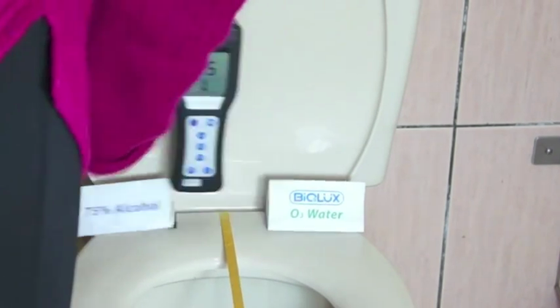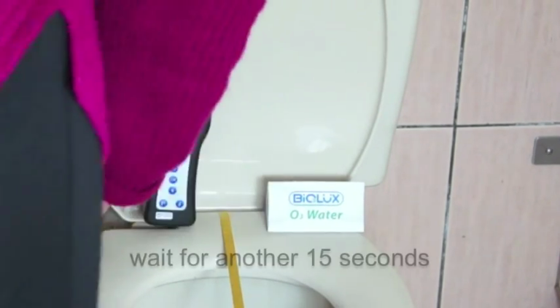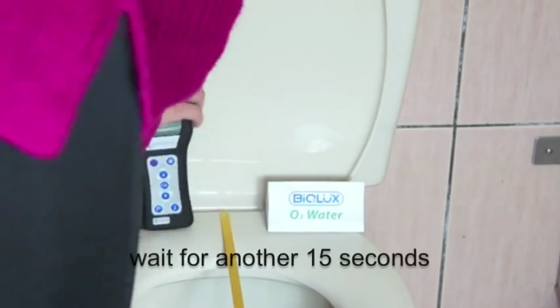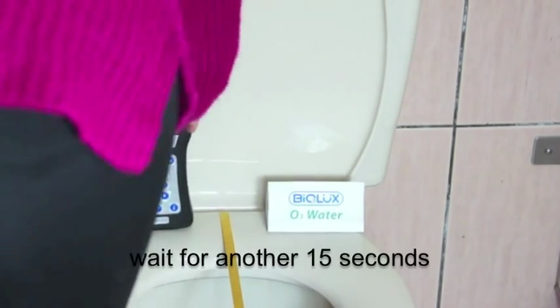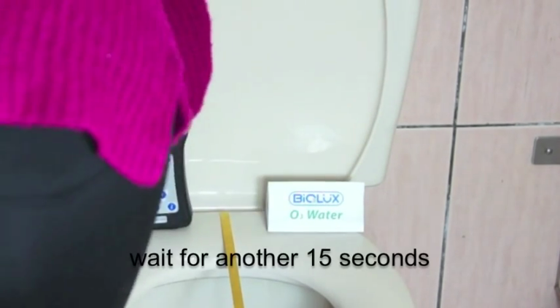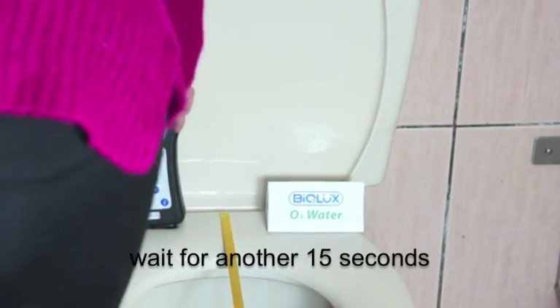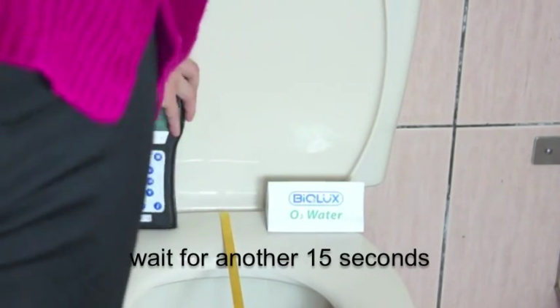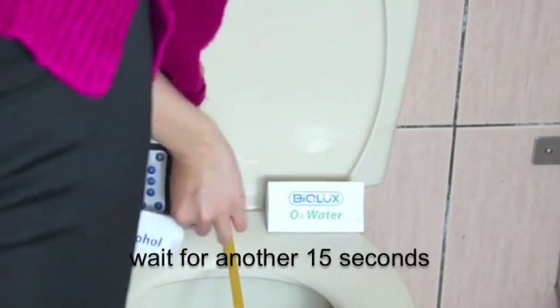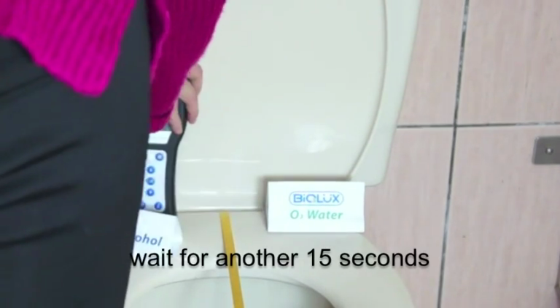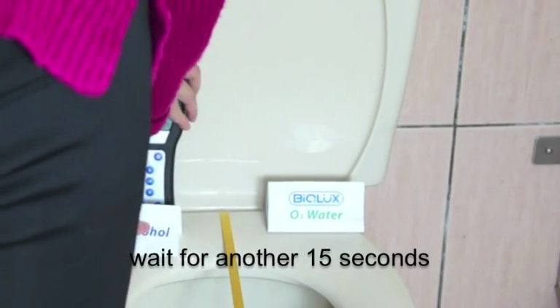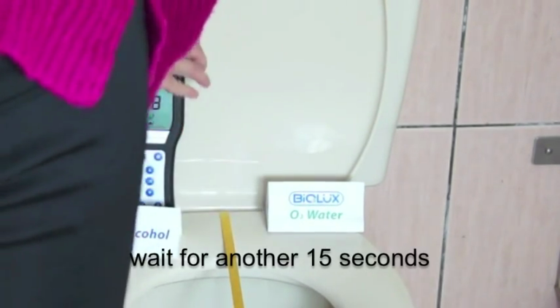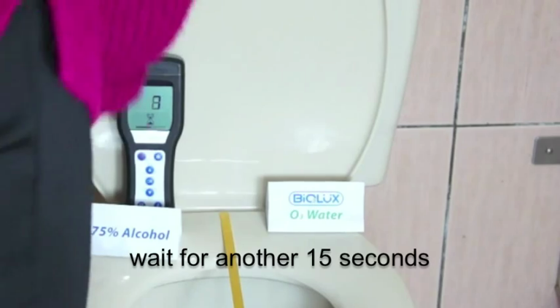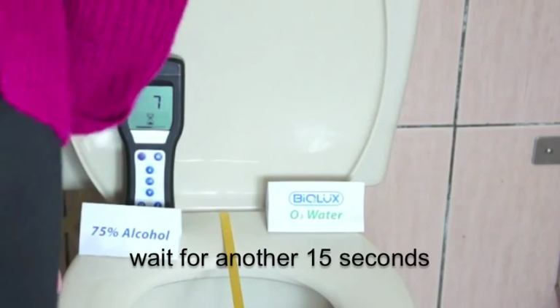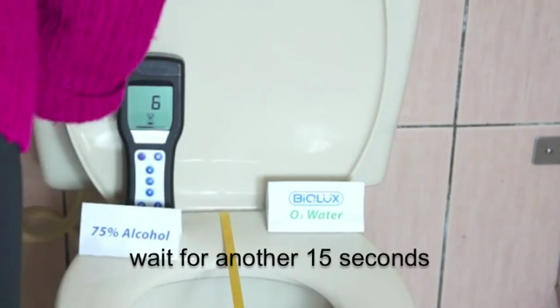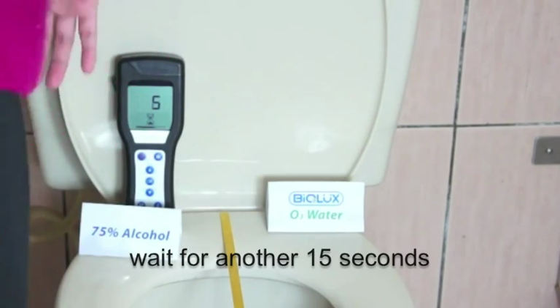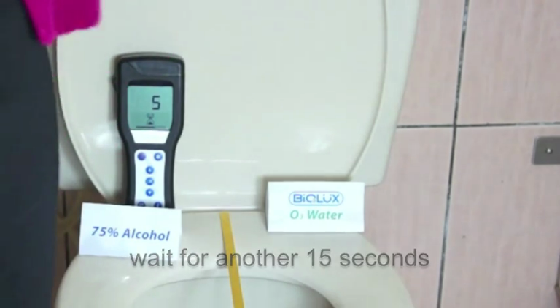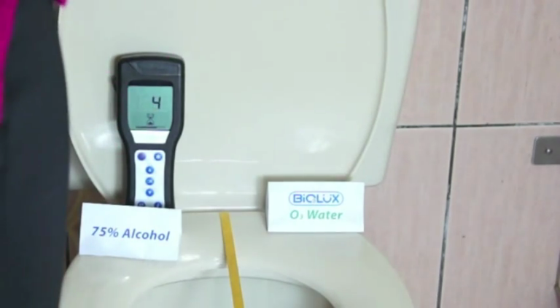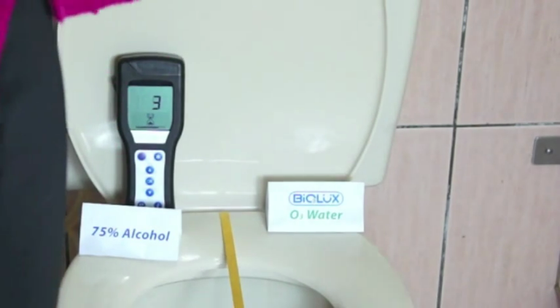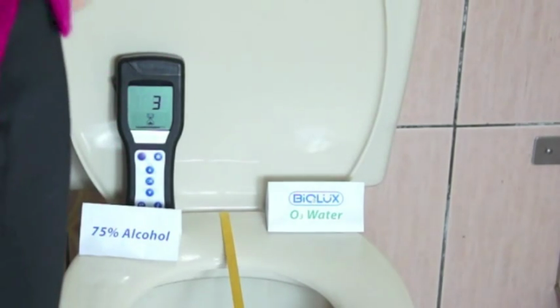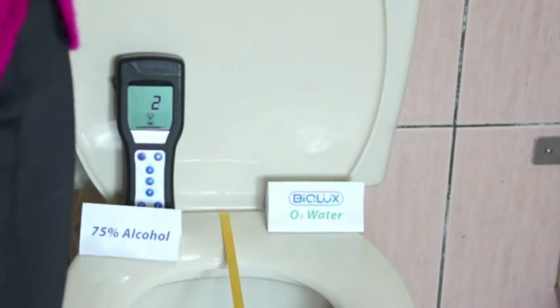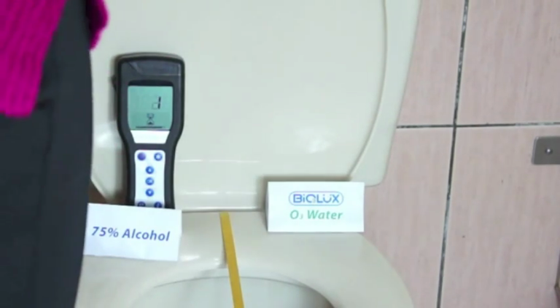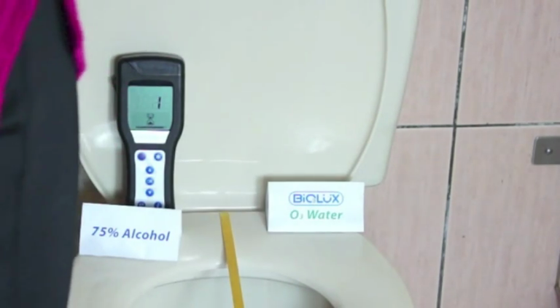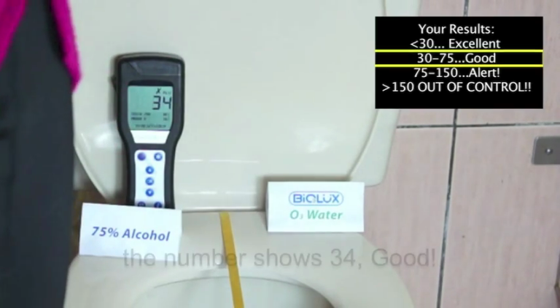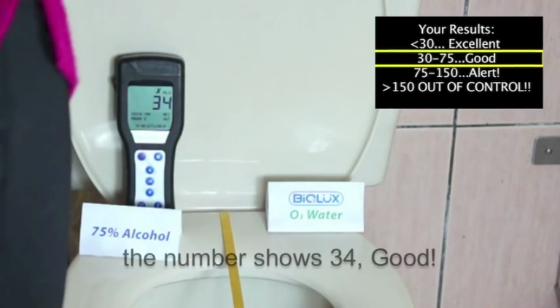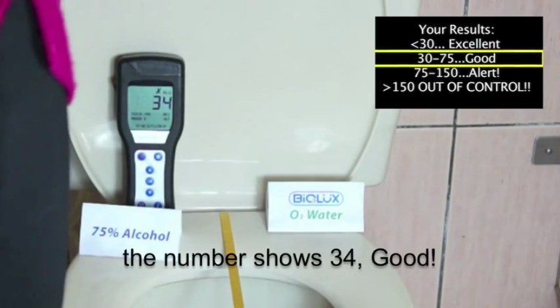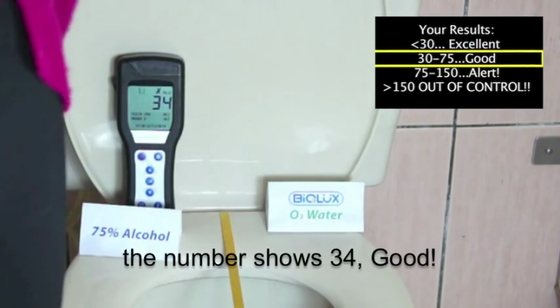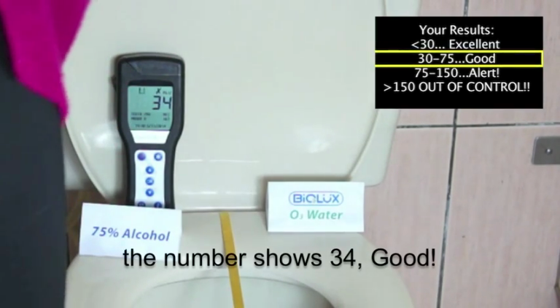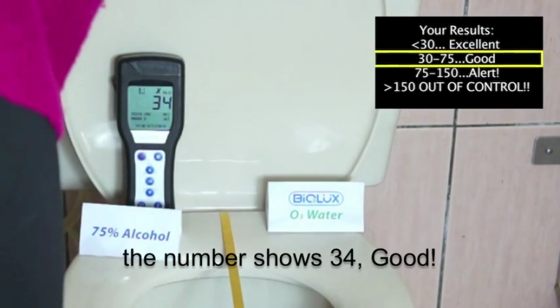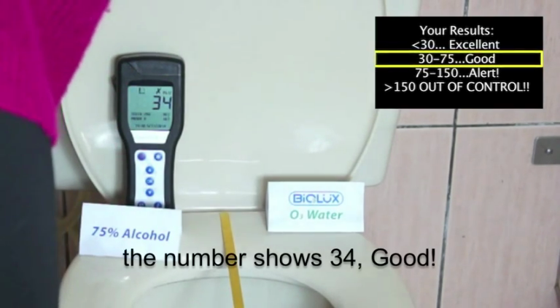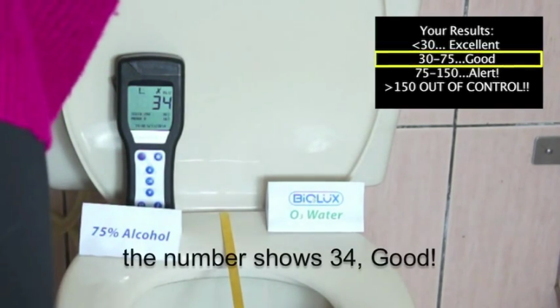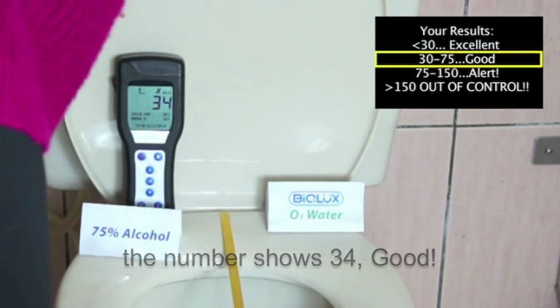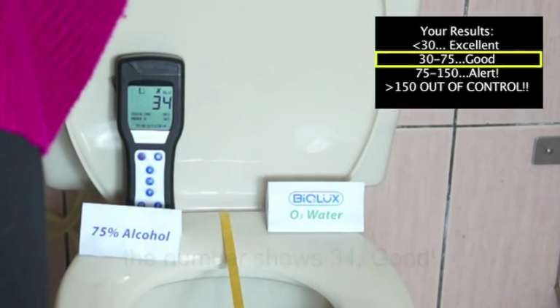Wait for 15 seconds. The number shows 34 — quite good!